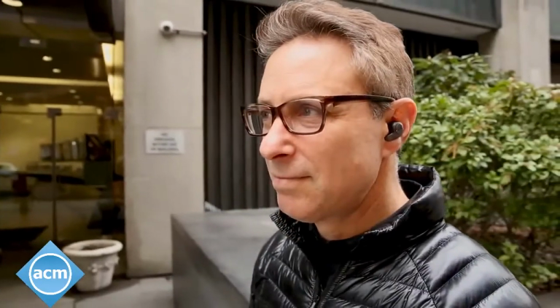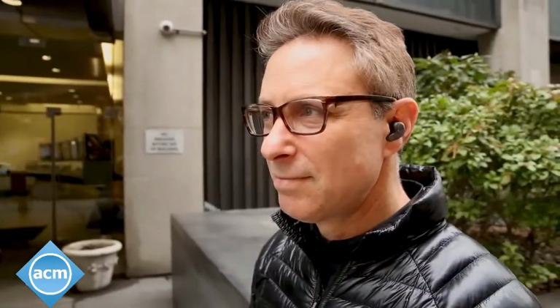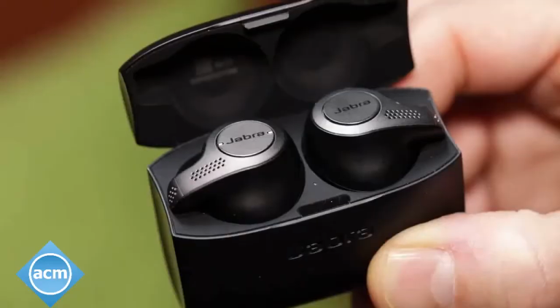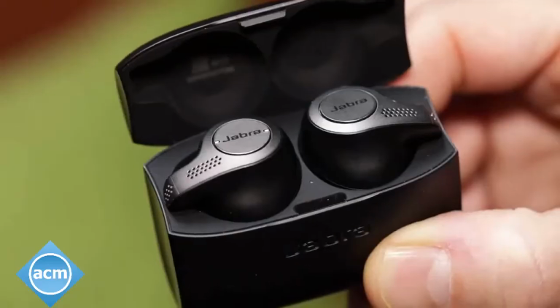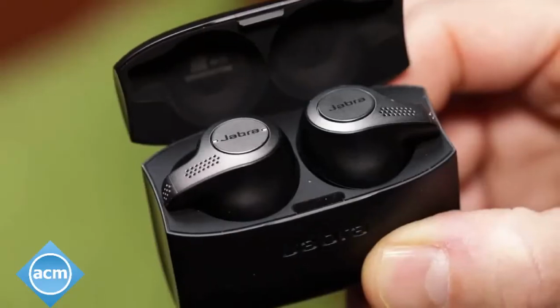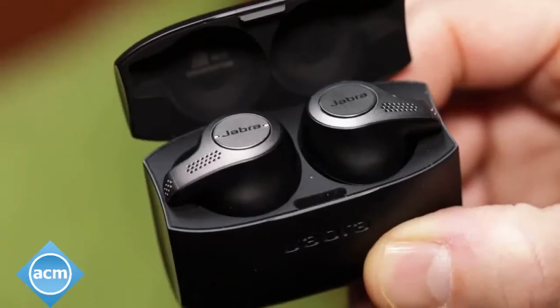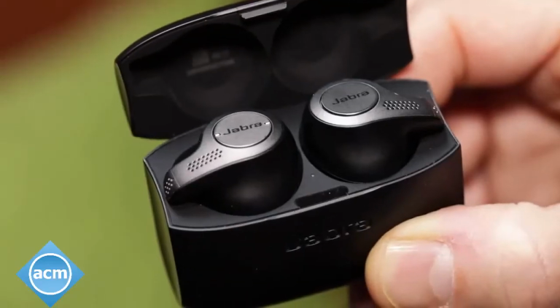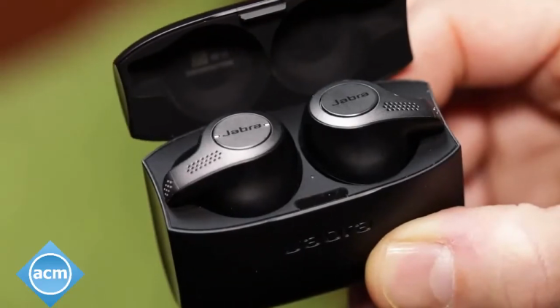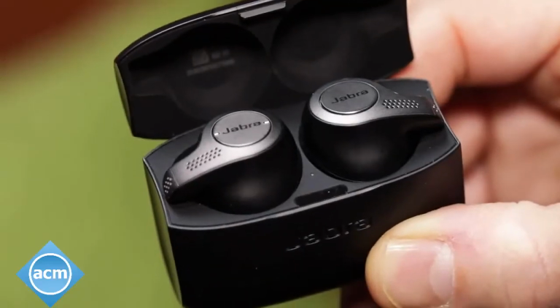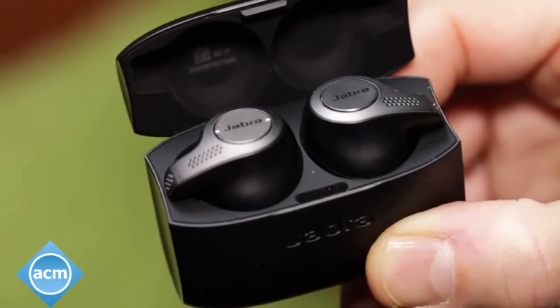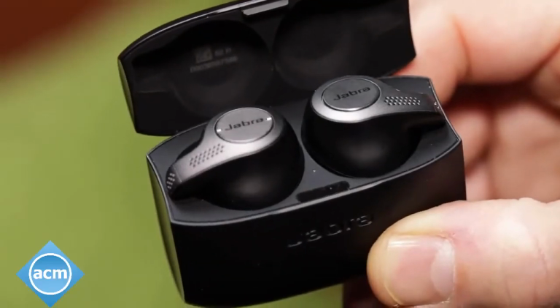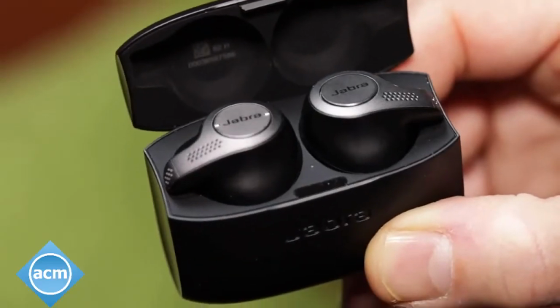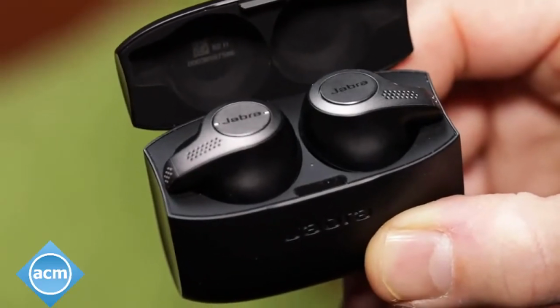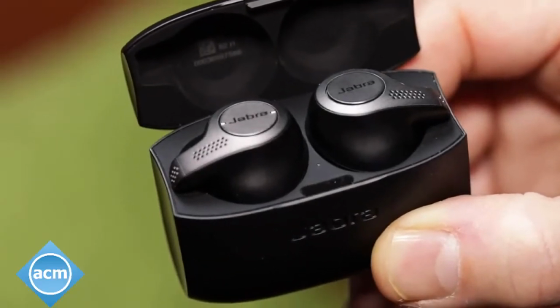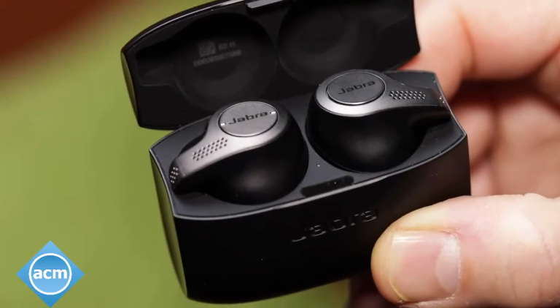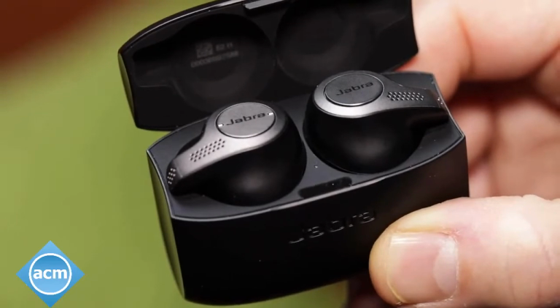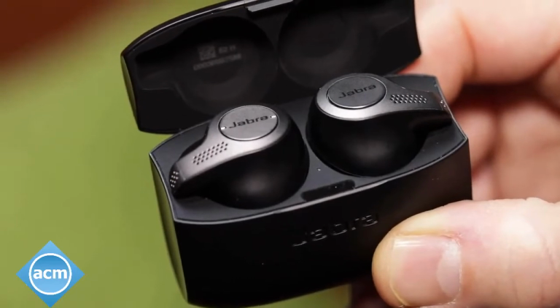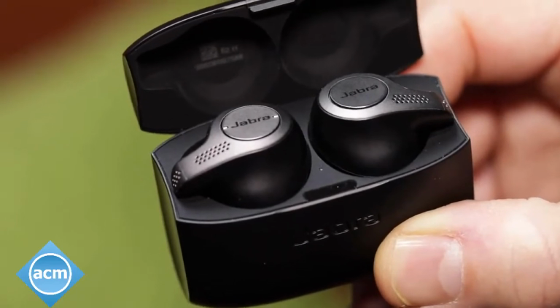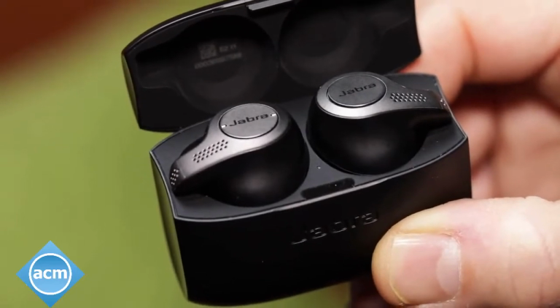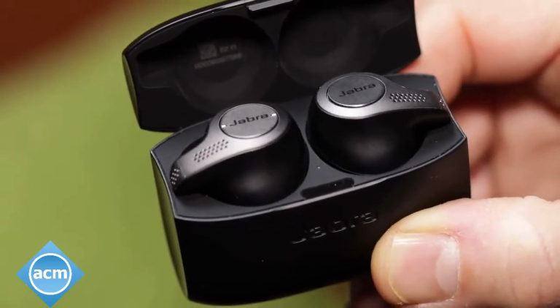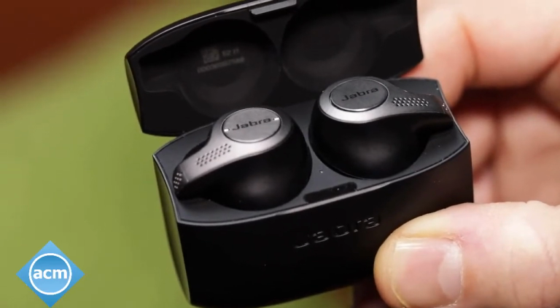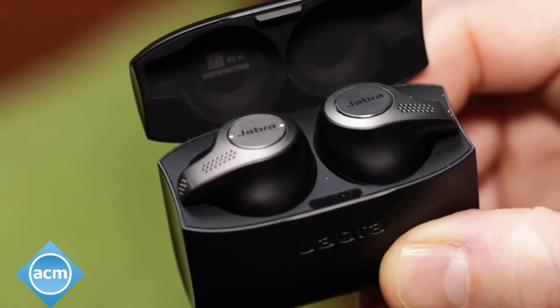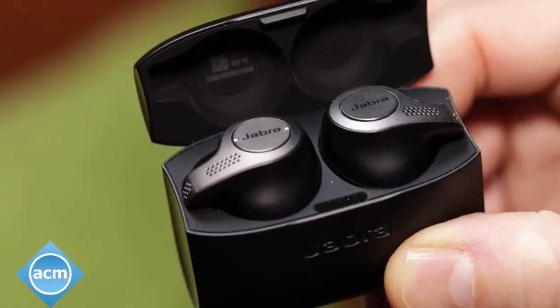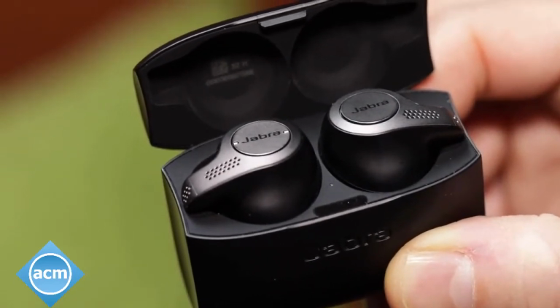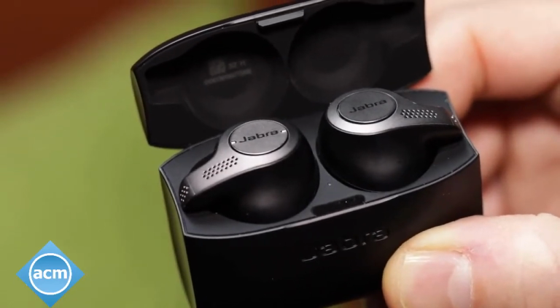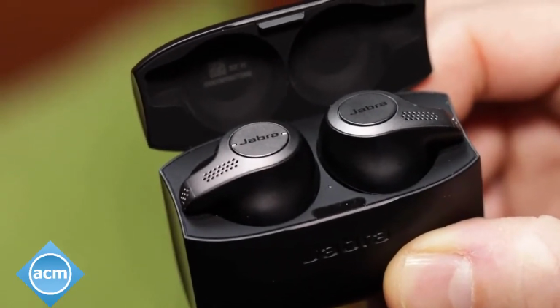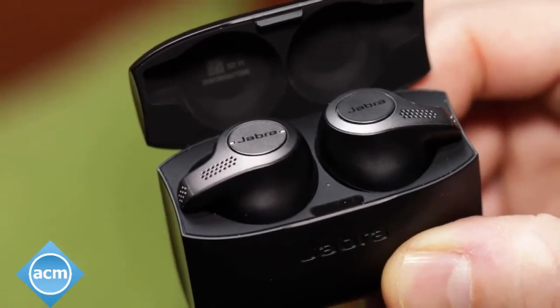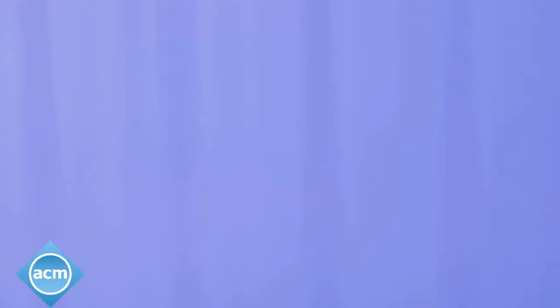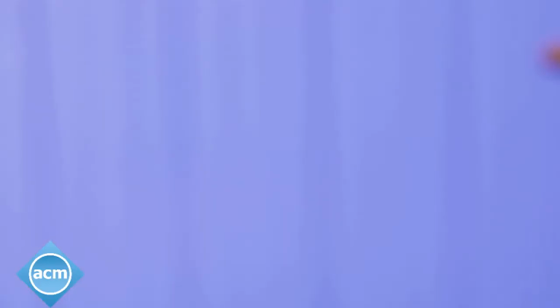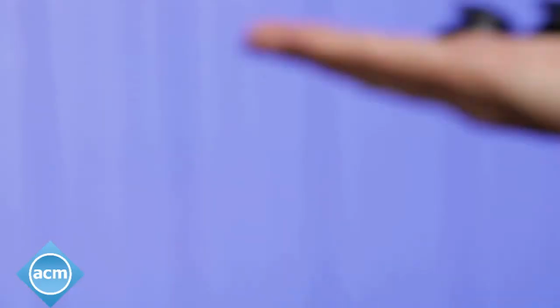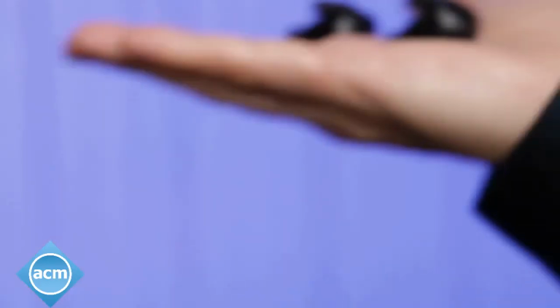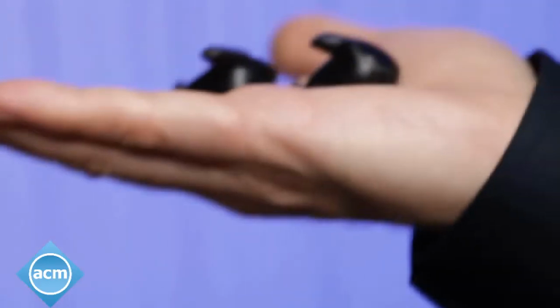Battery life is rated at 5 hours, the same as the AirPods, and the included compact charging case gives you an extra two charges.